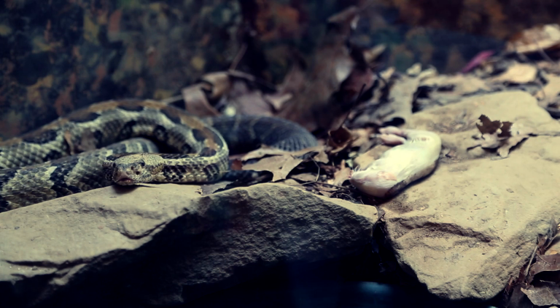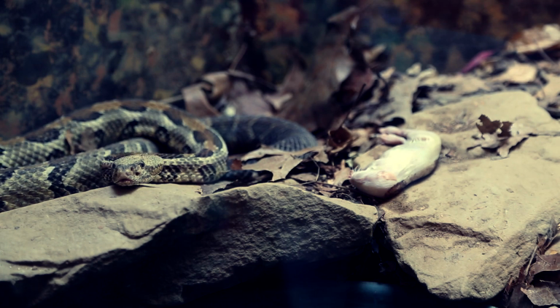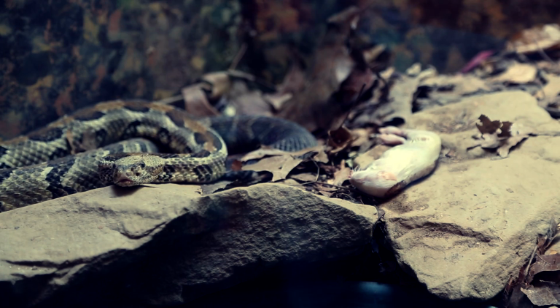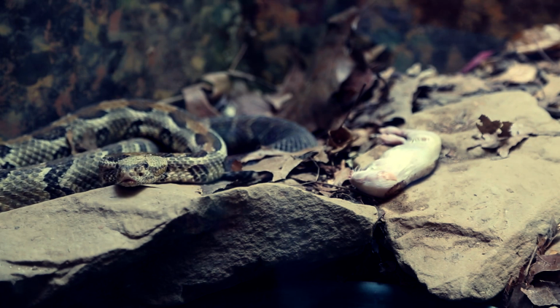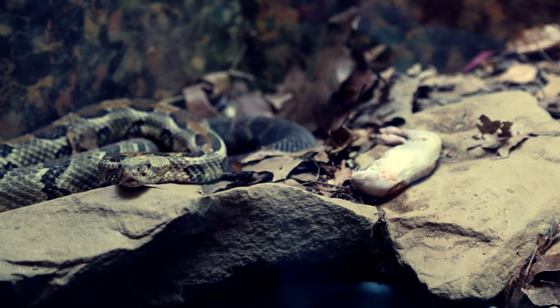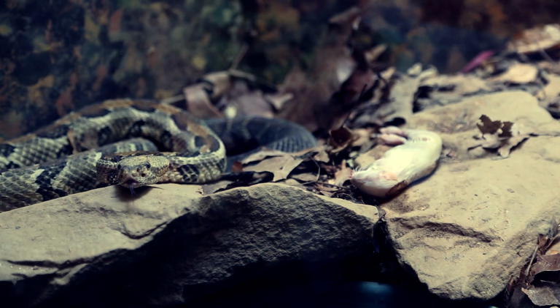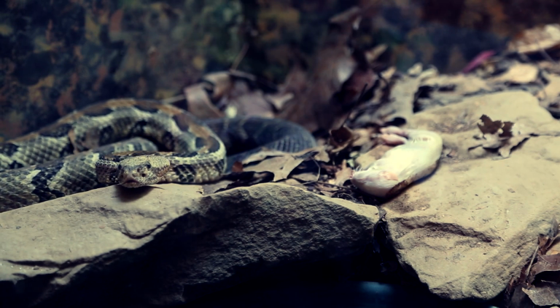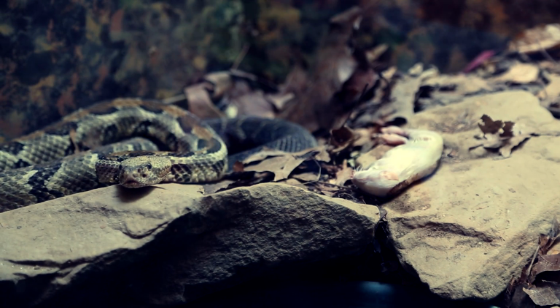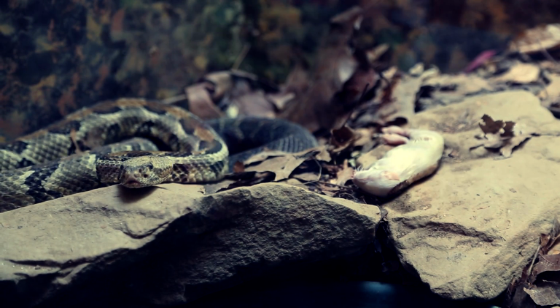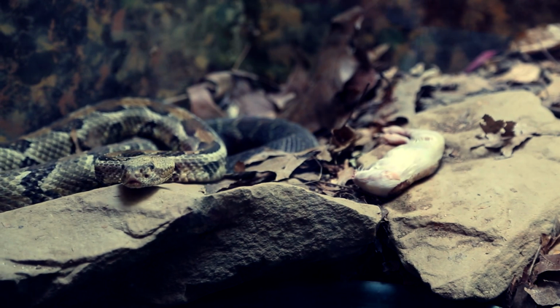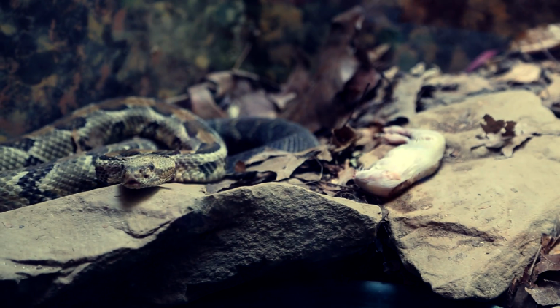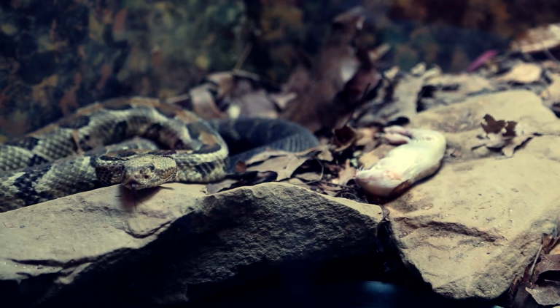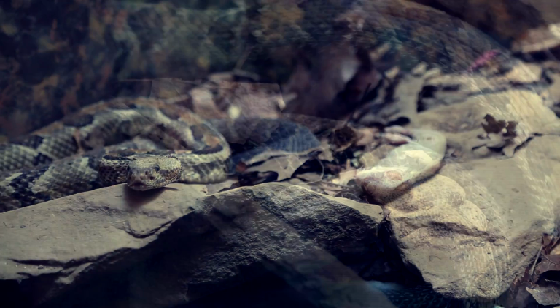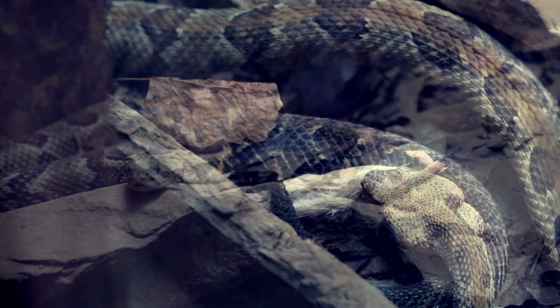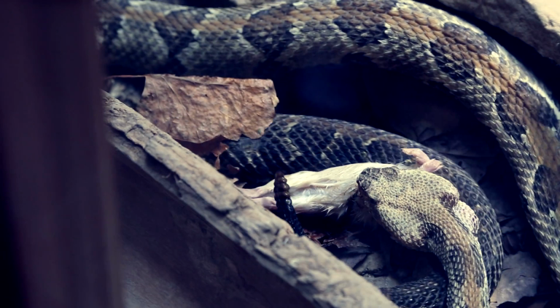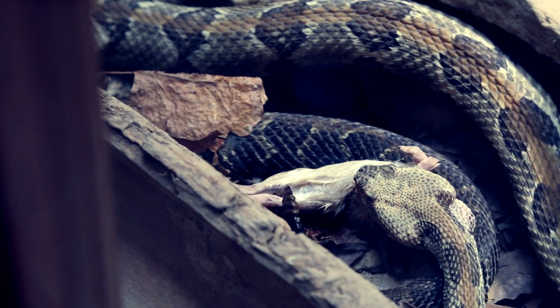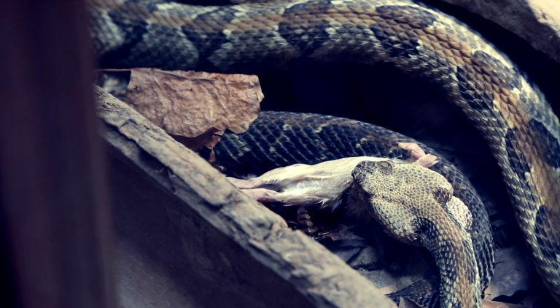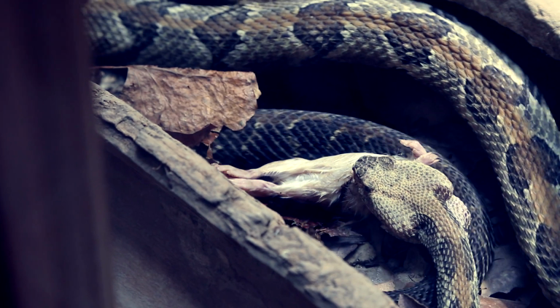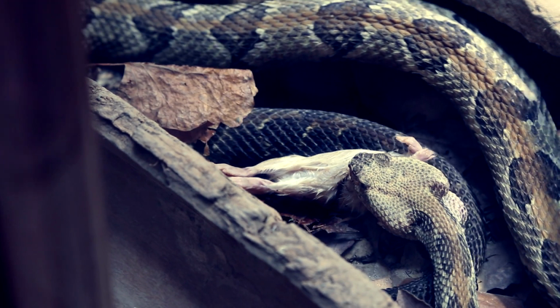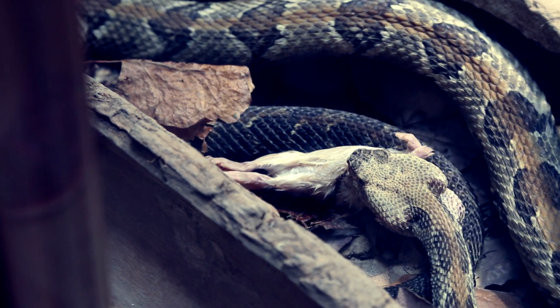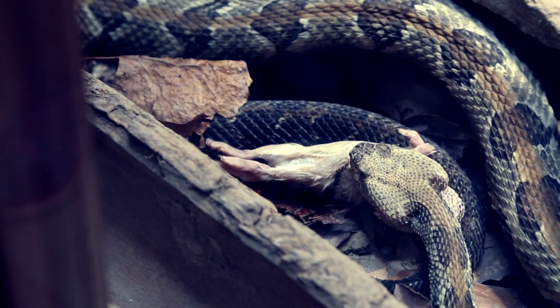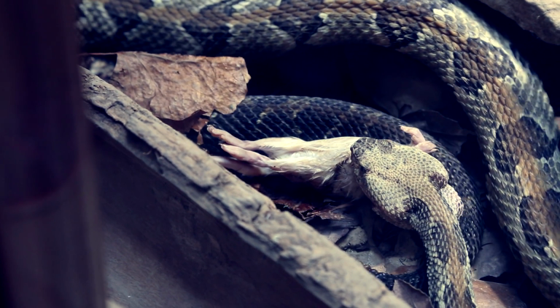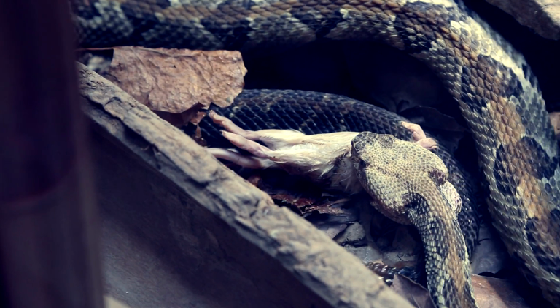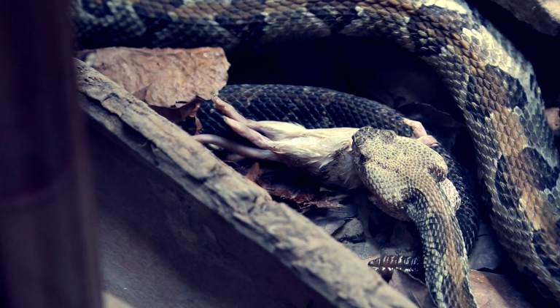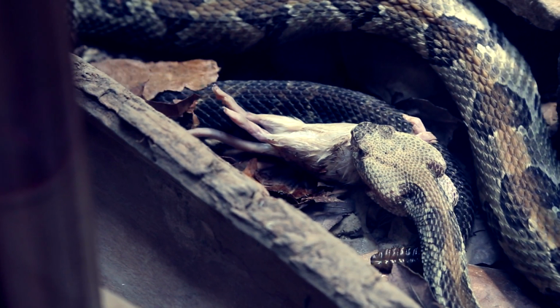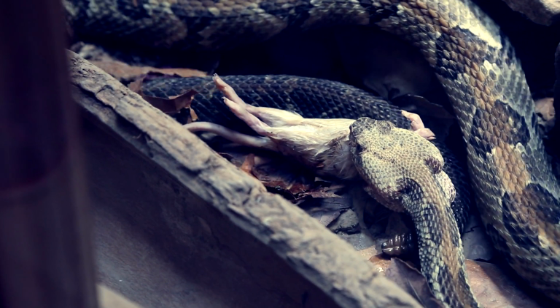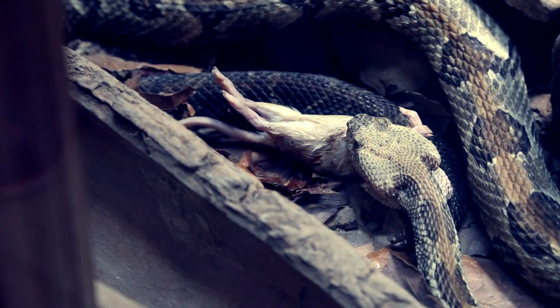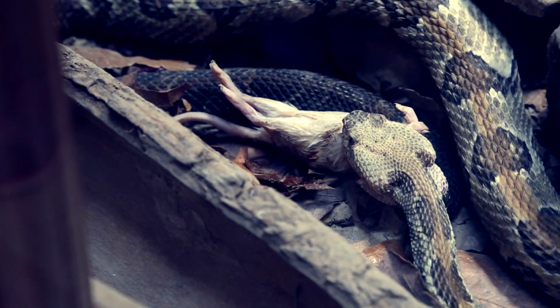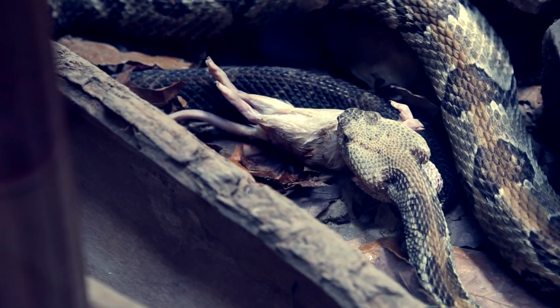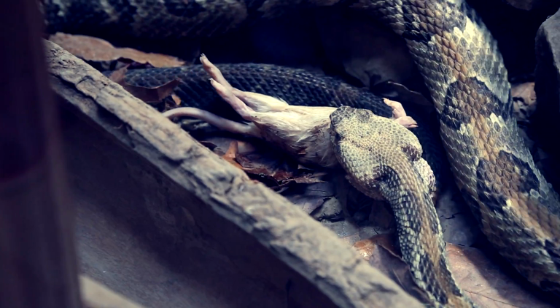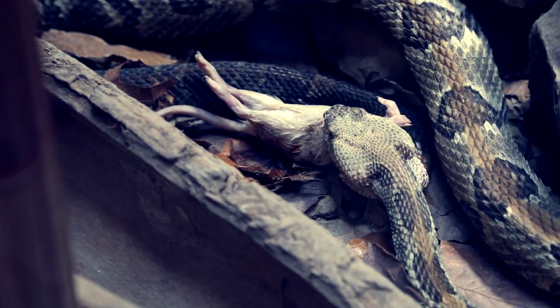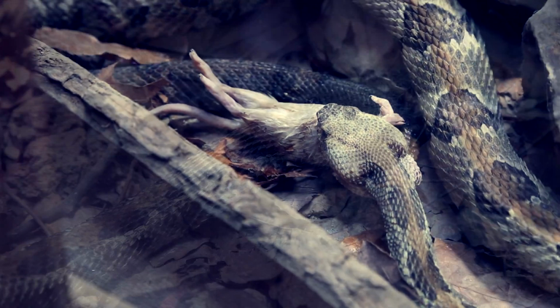They enjoy the food of rodents, so they eat mostly chipmunks, mice, and squirrels.